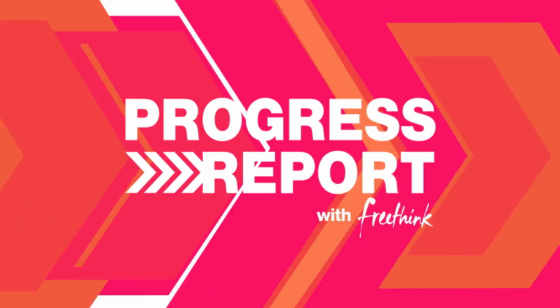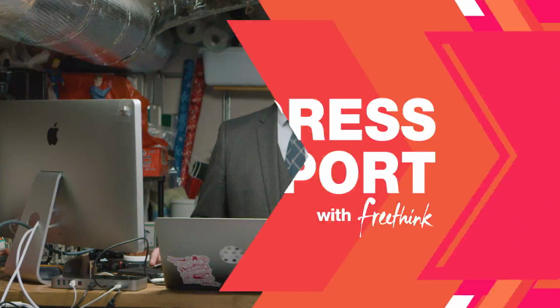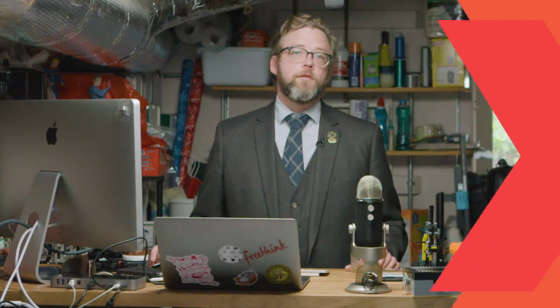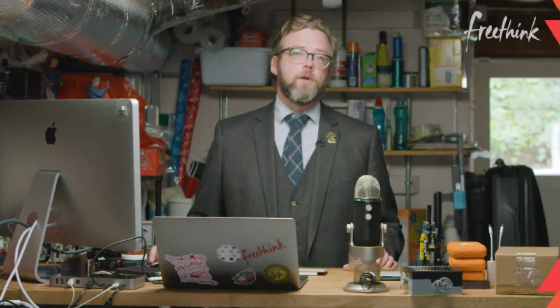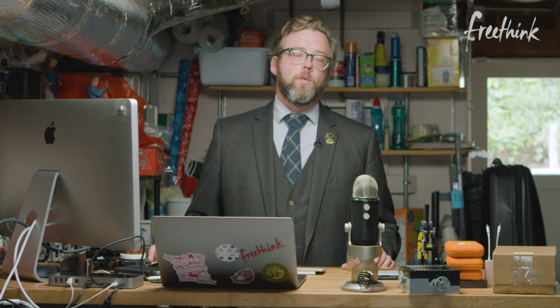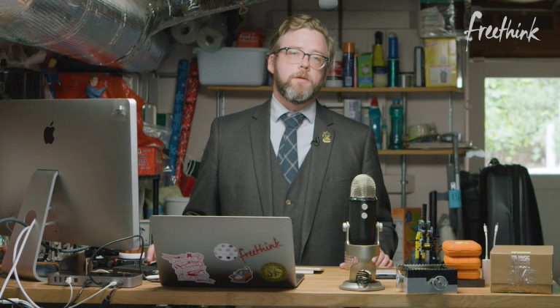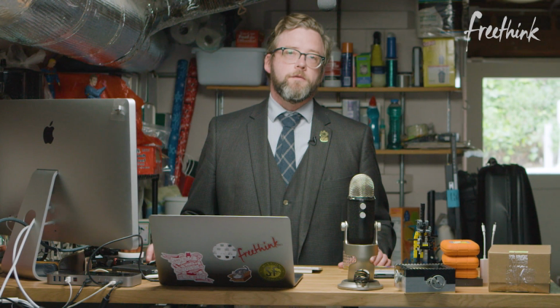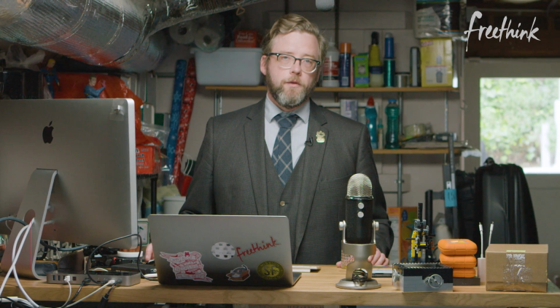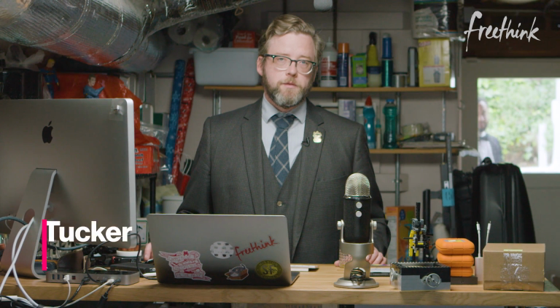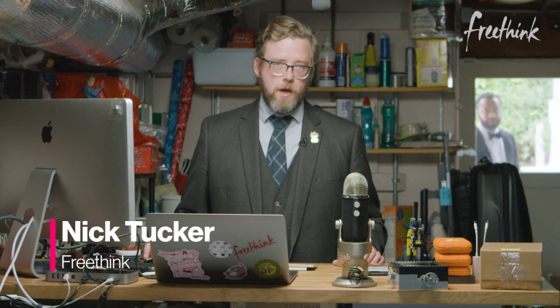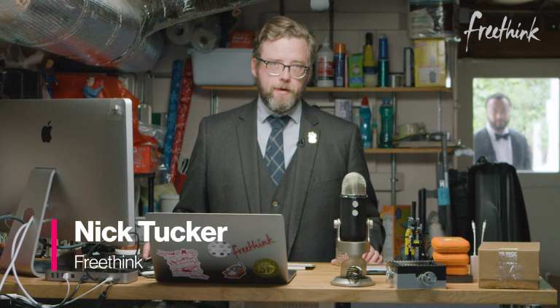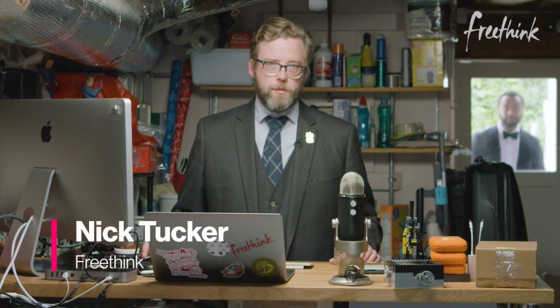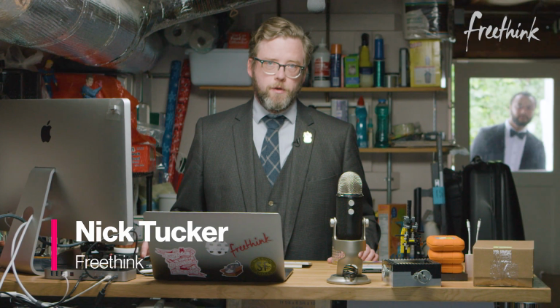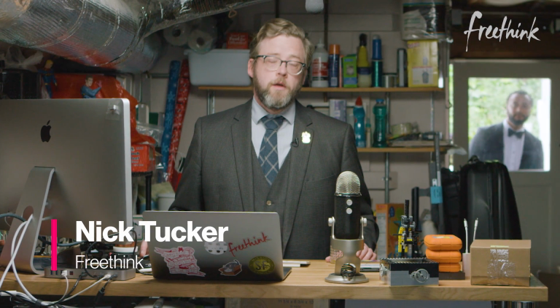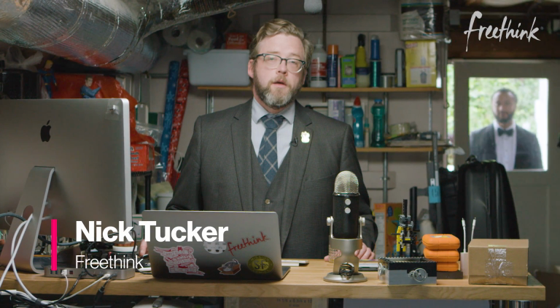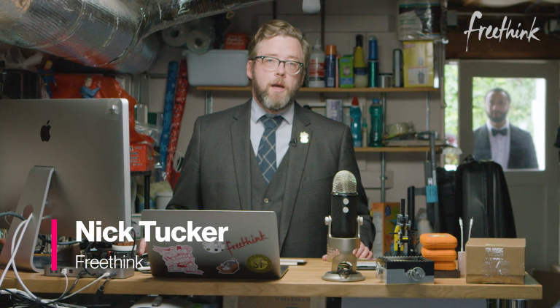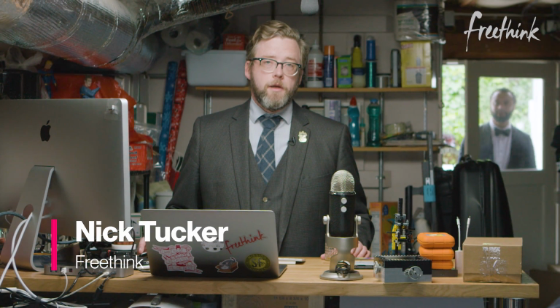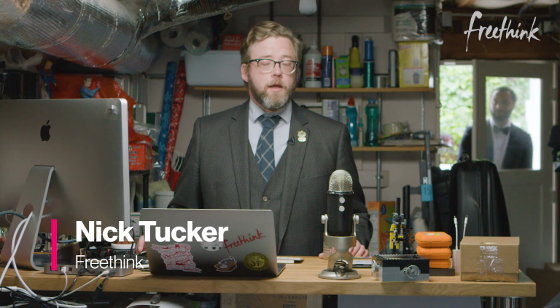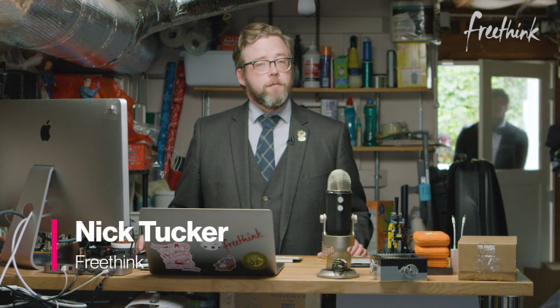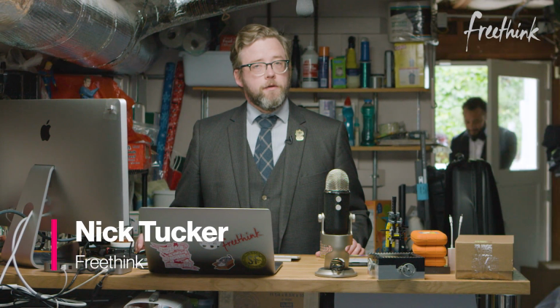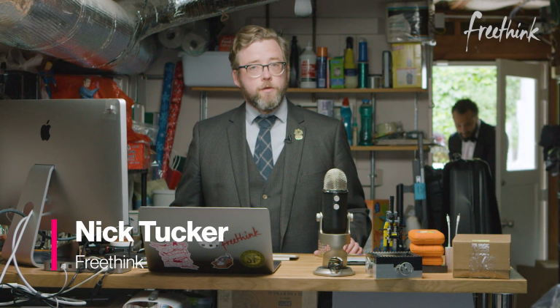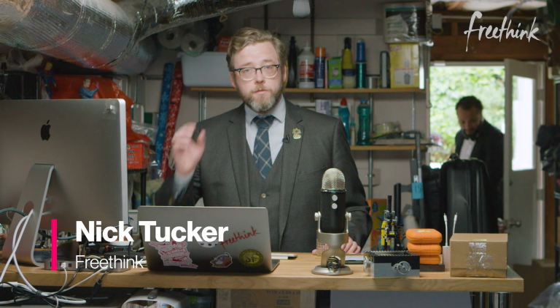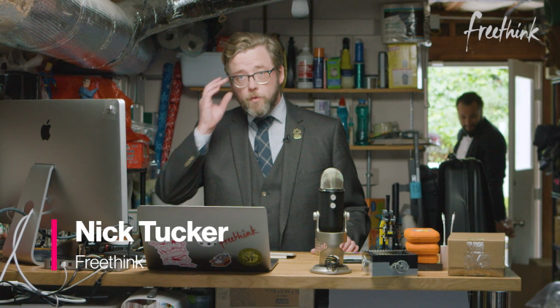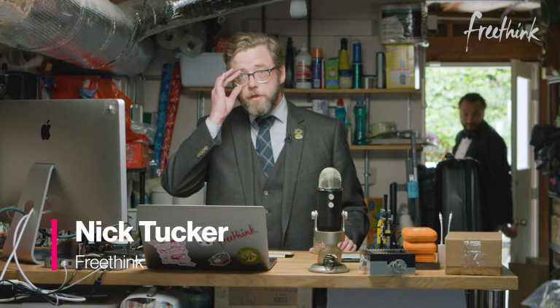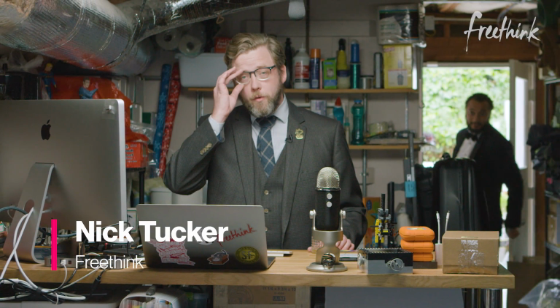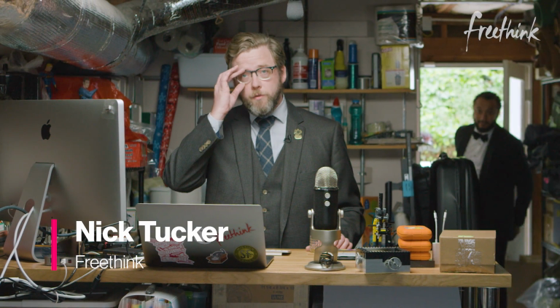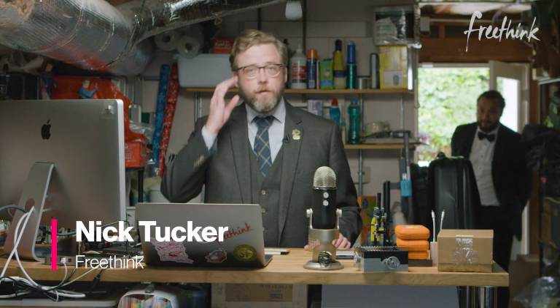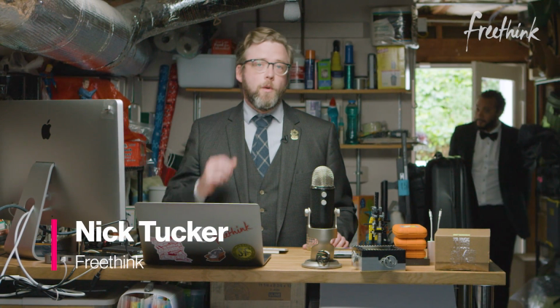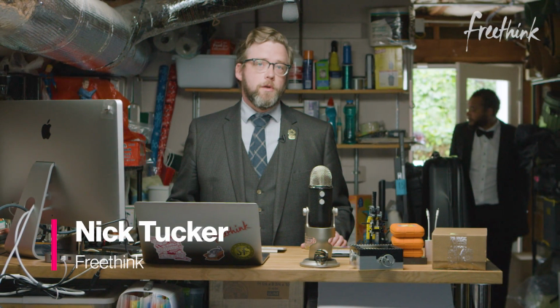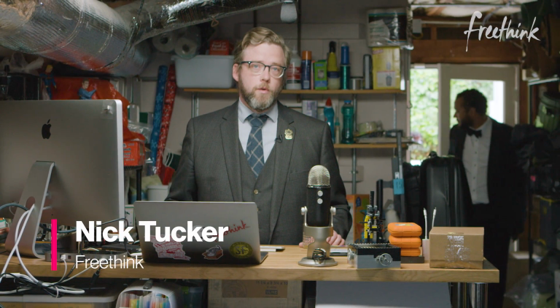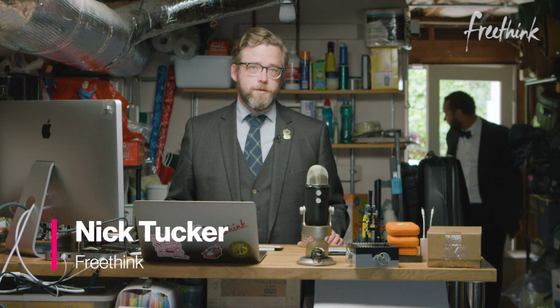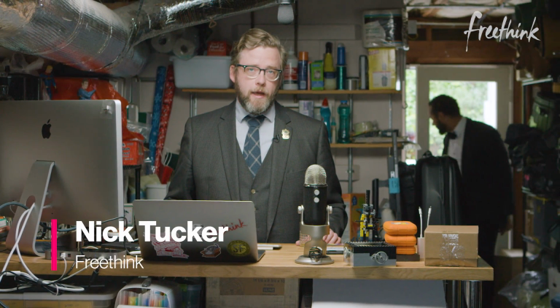Hey everyone and welcome to Freethink's Progress Report. I'm Nick and I'm here with some stories about what's moving forward in the world today.